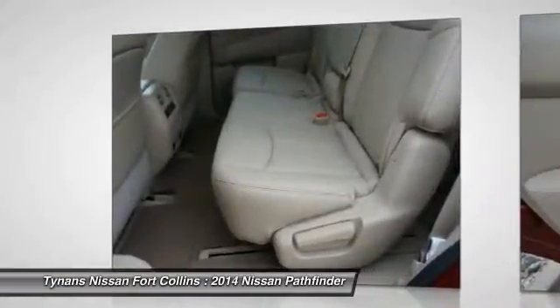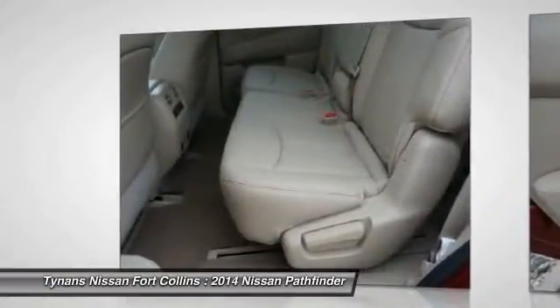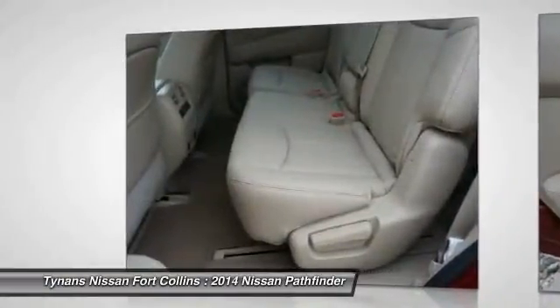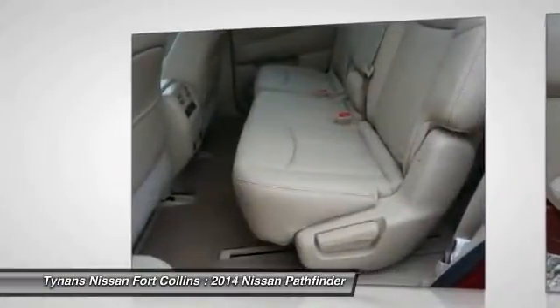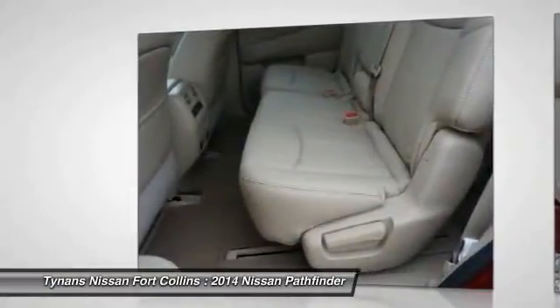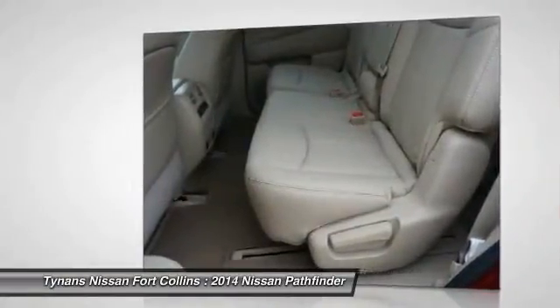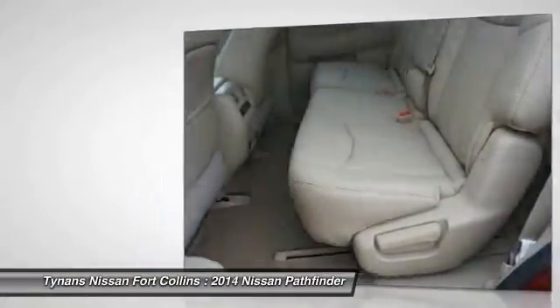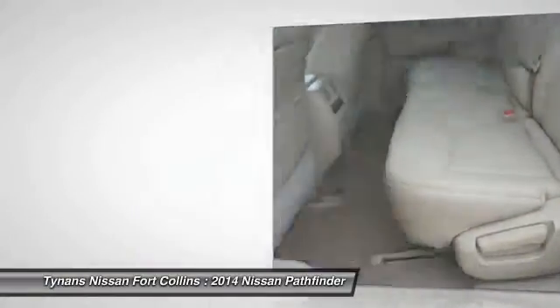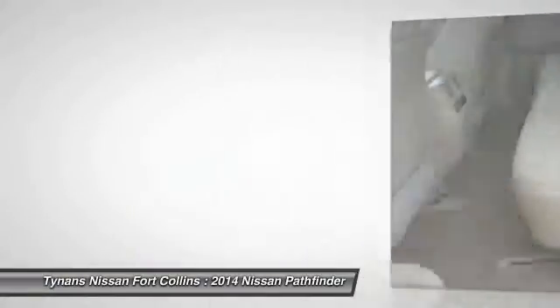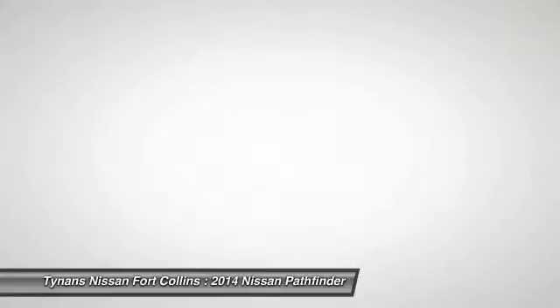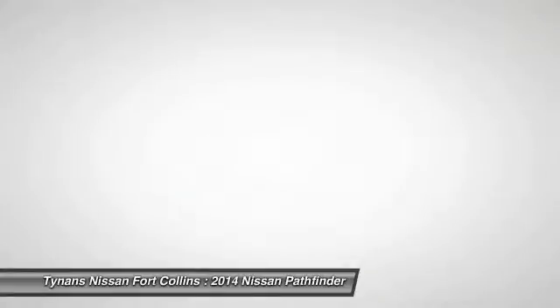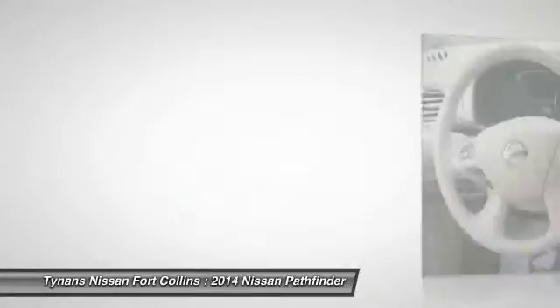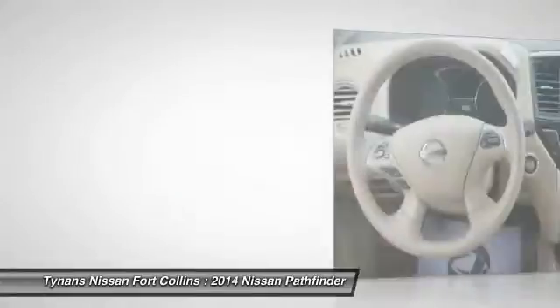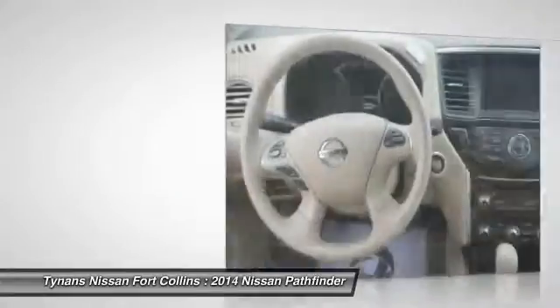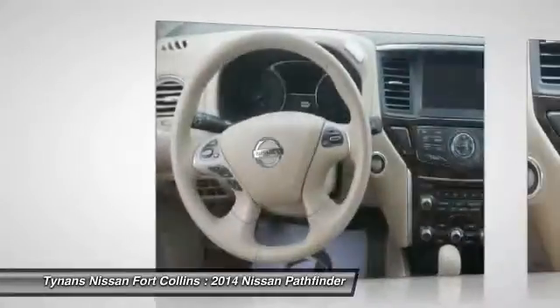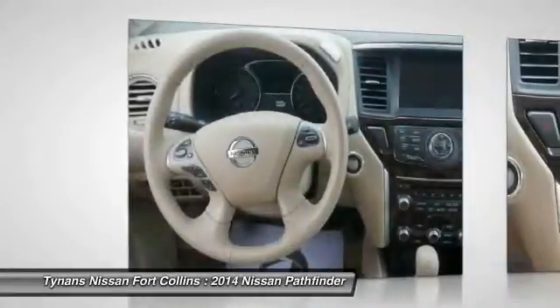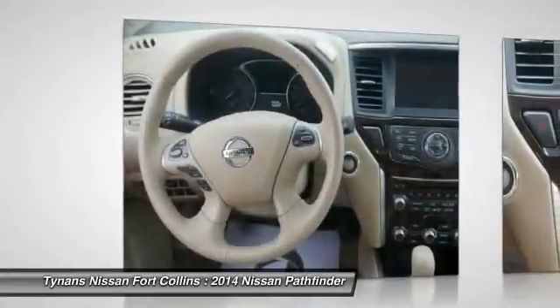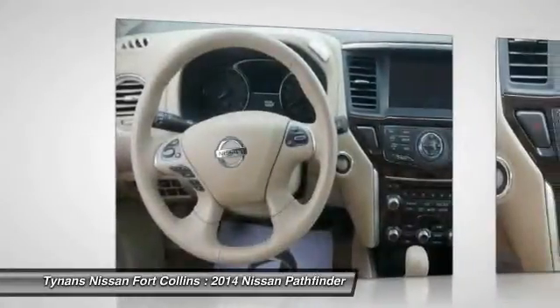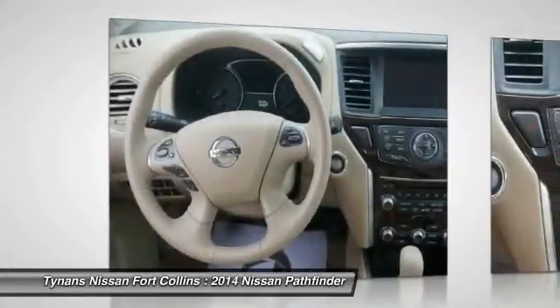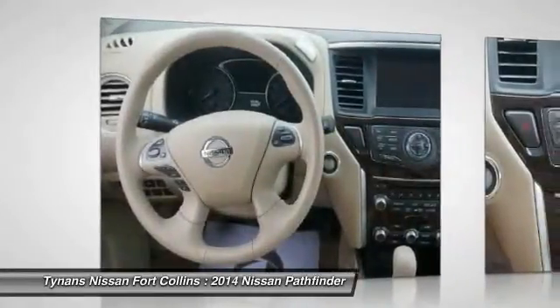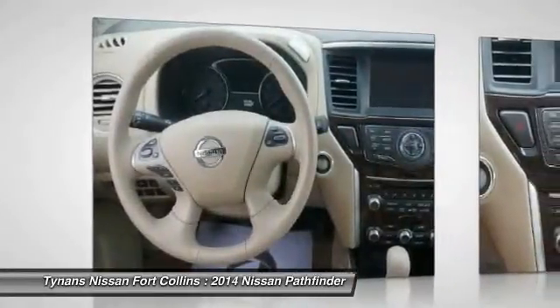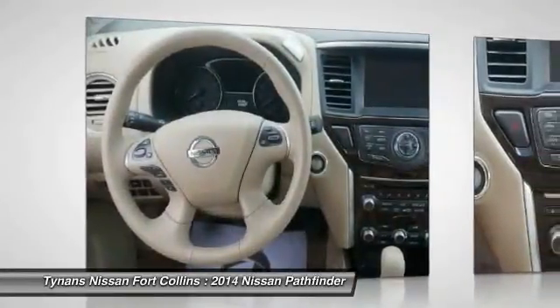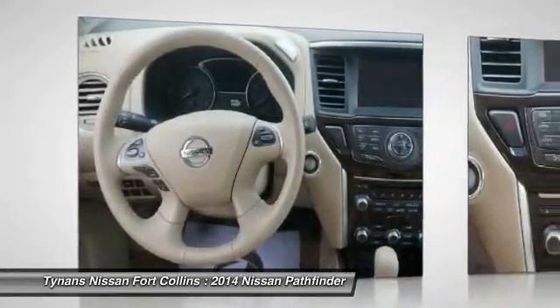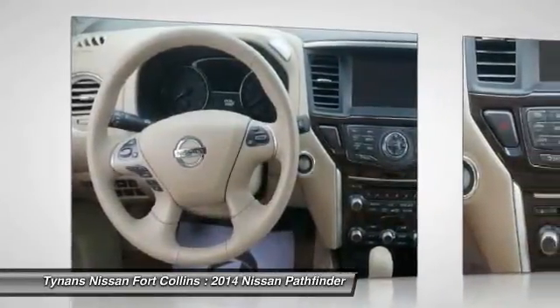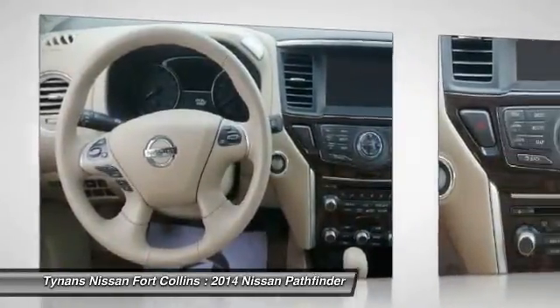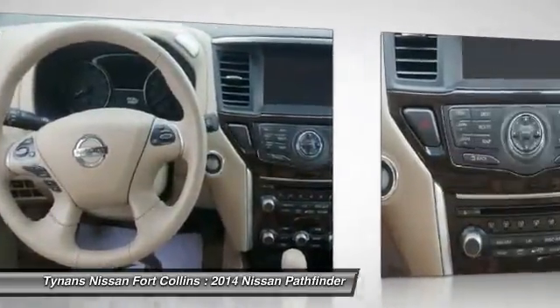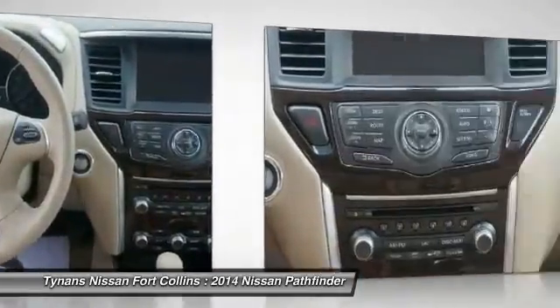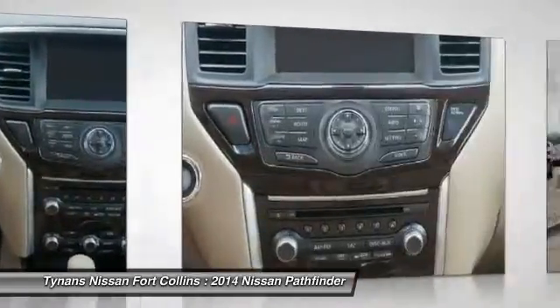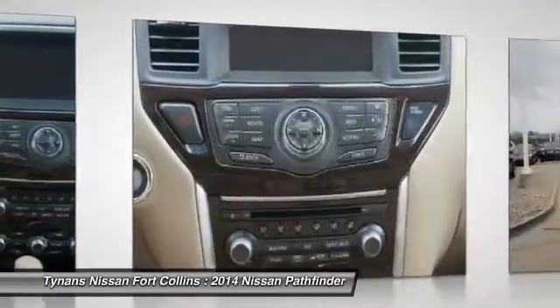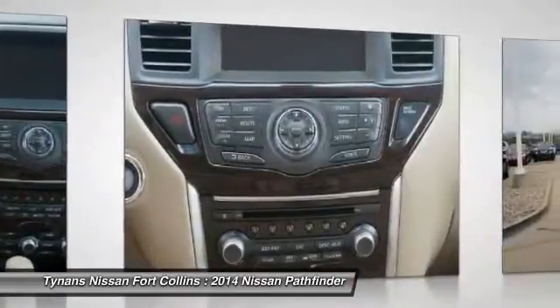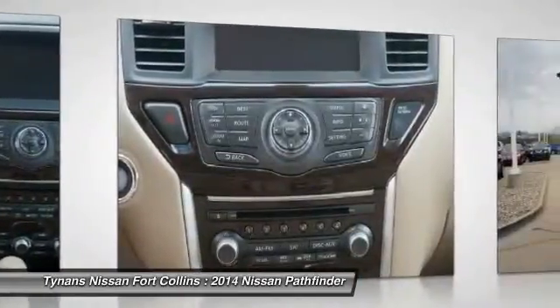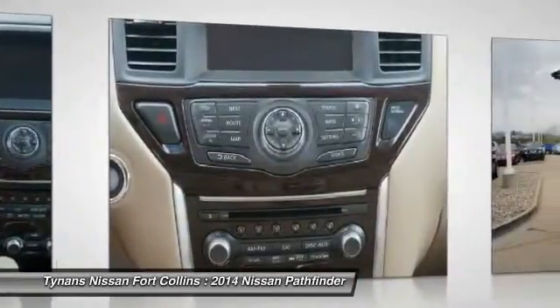Cruise control, keyless entry, aluminum wheels. Your new ride is just a phone call away.